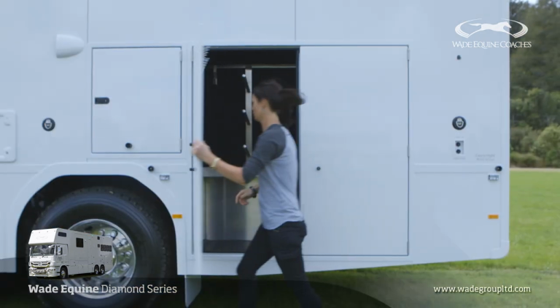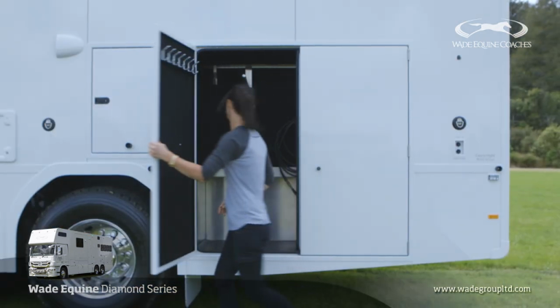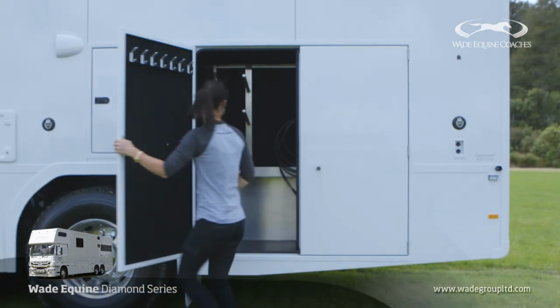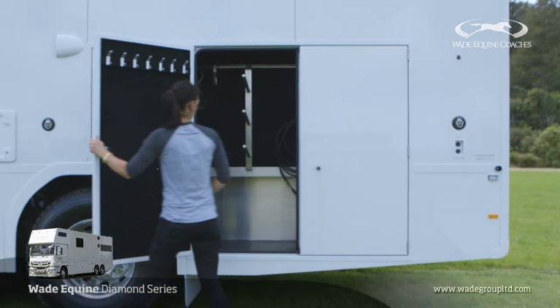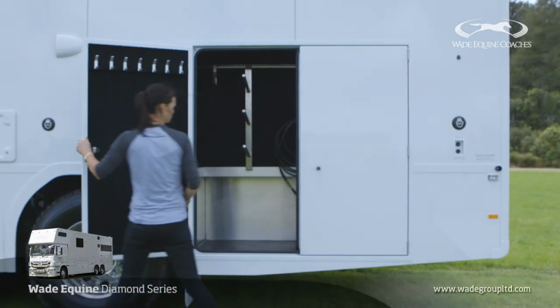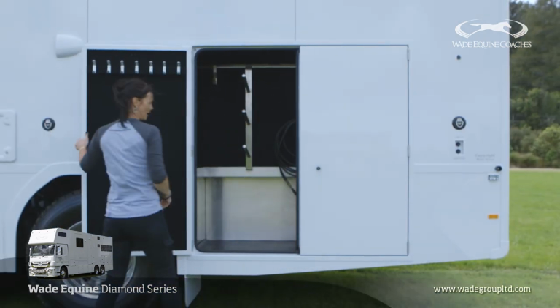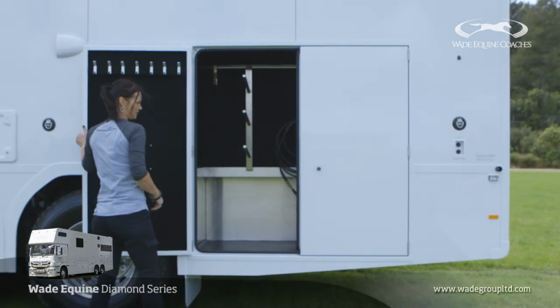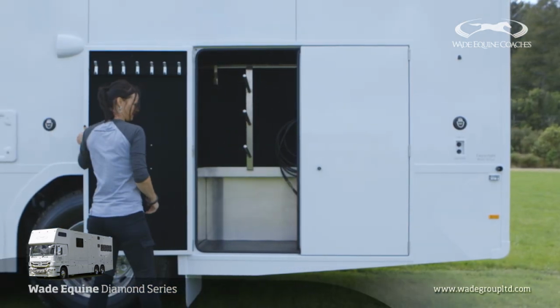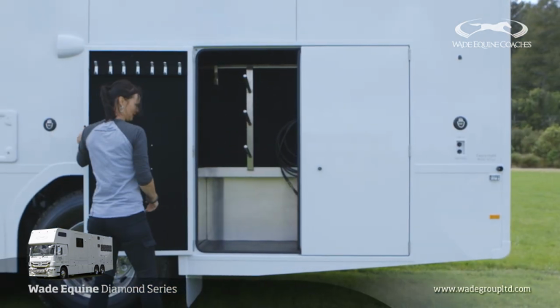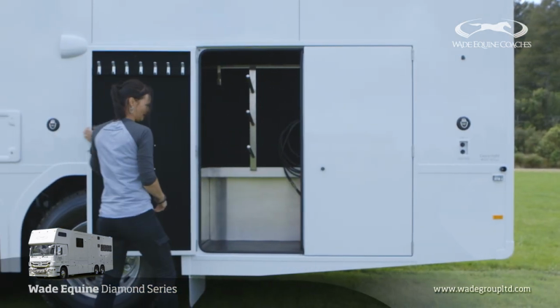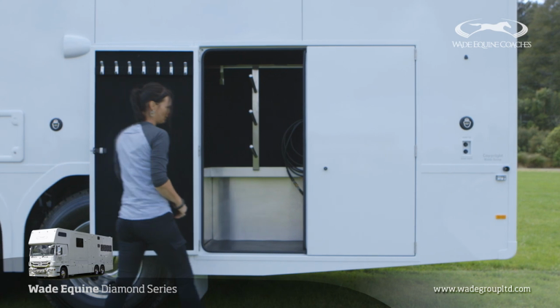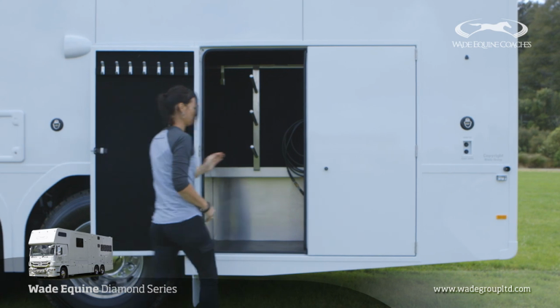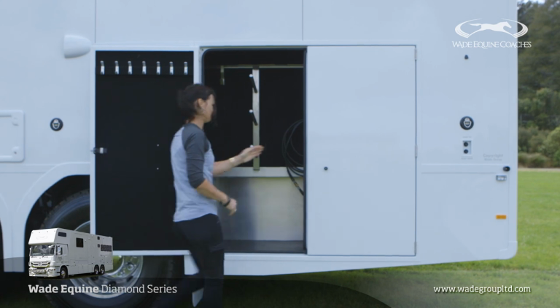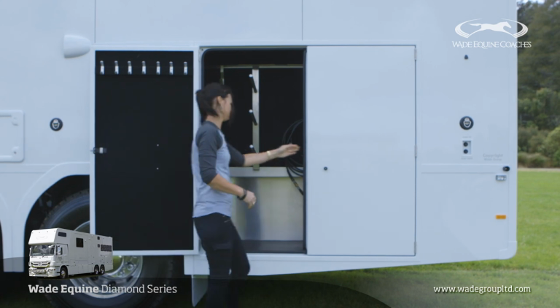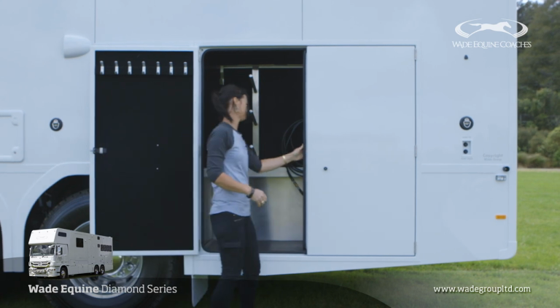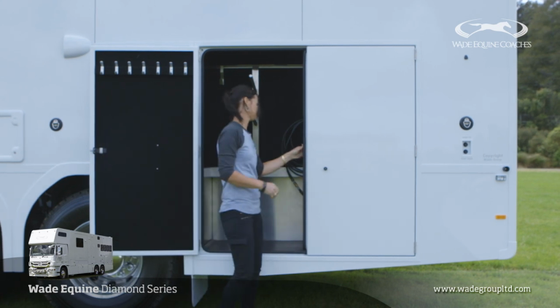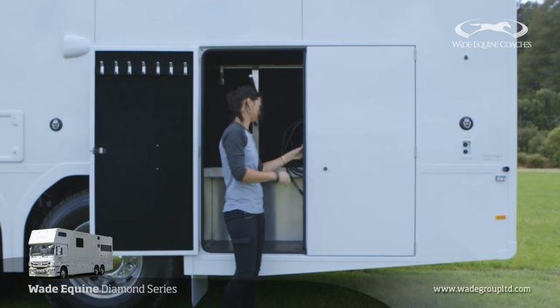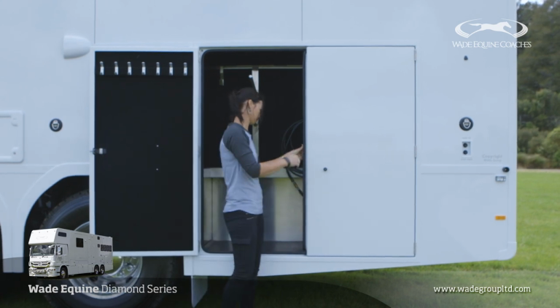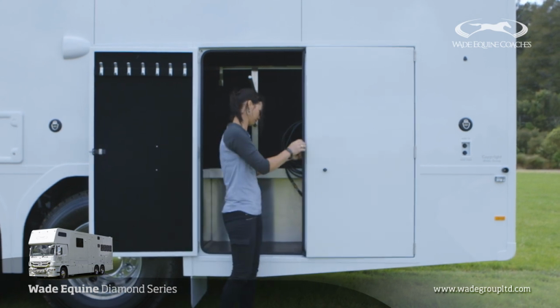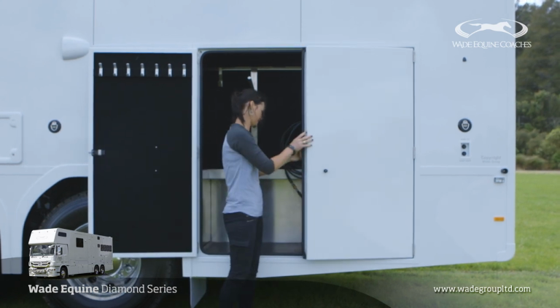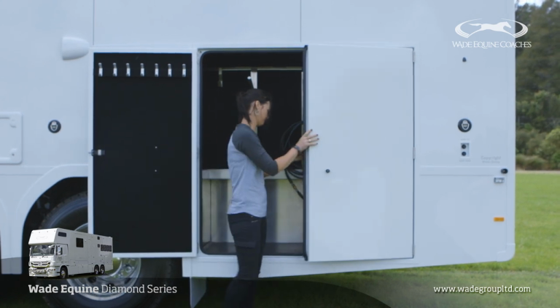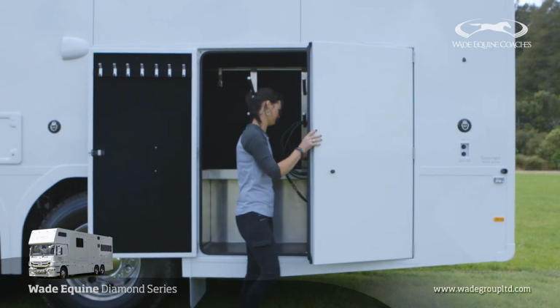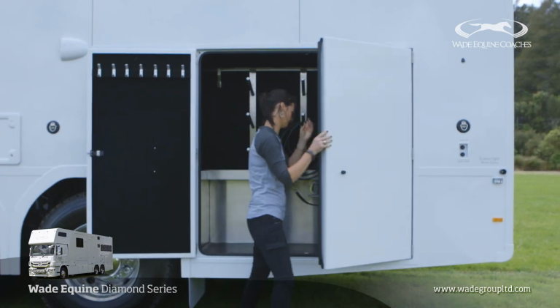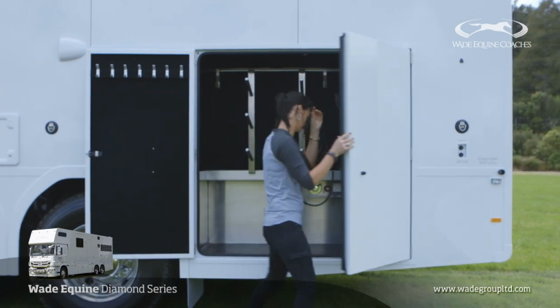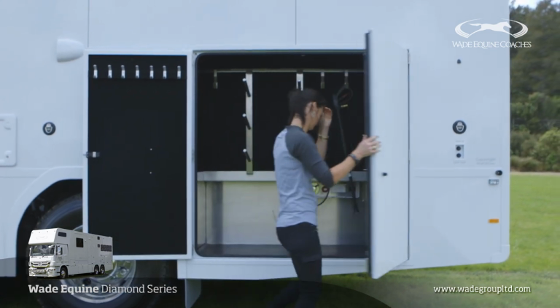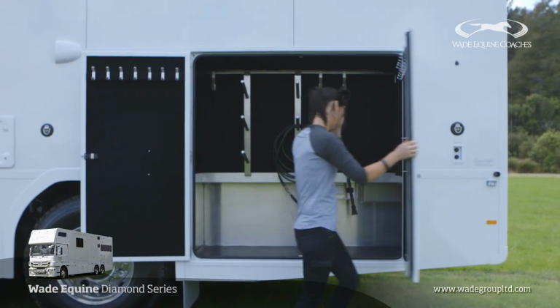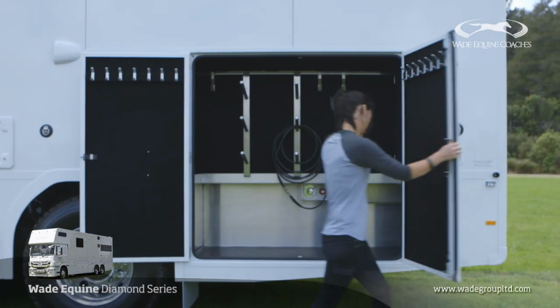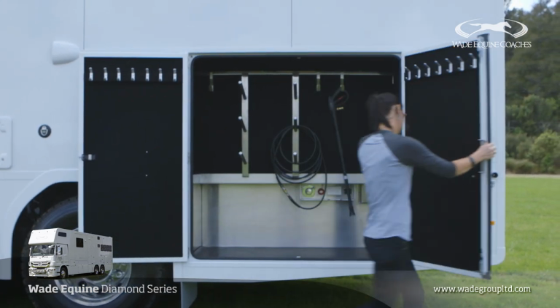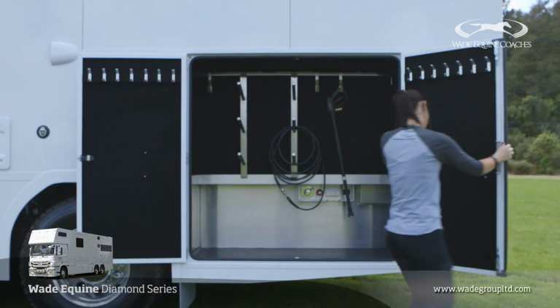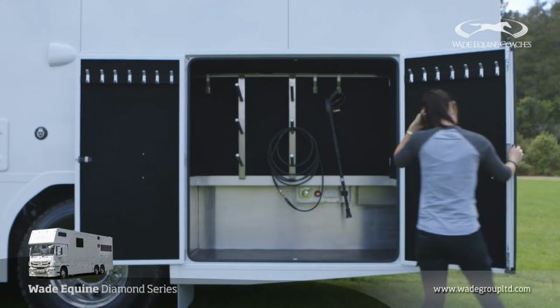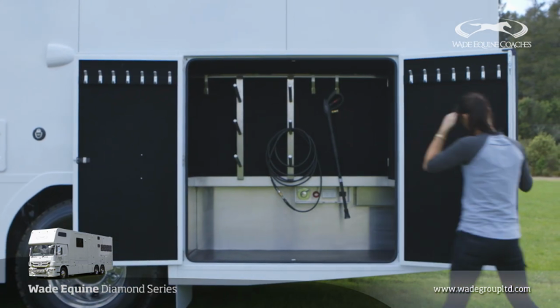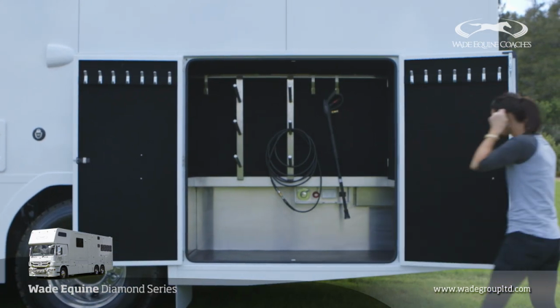This is our double door saddle locker with storage space for six saddles.